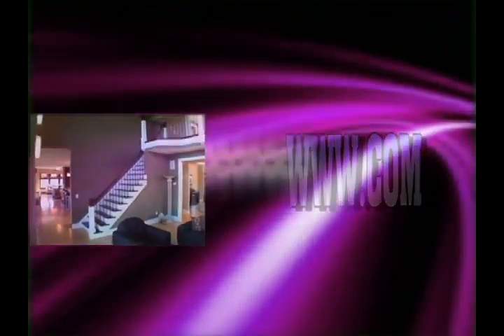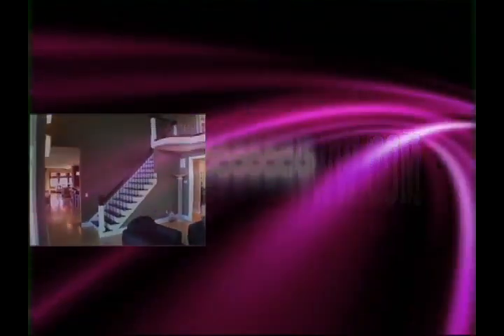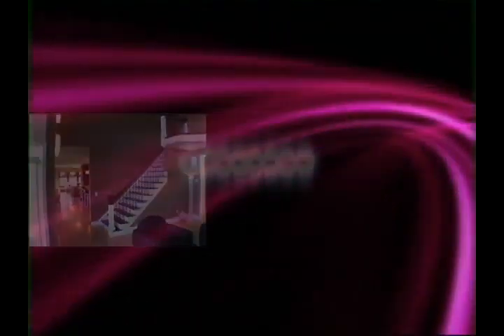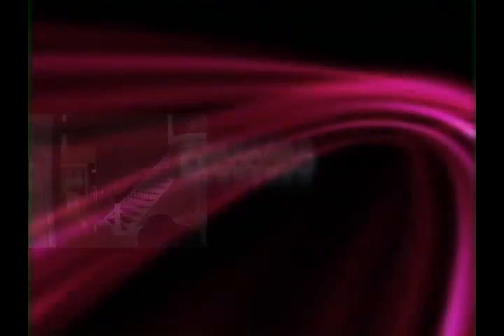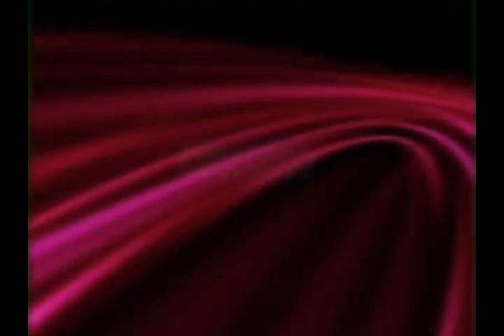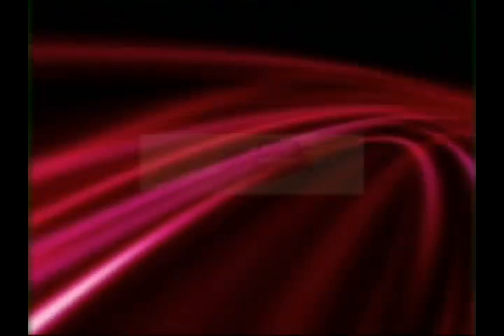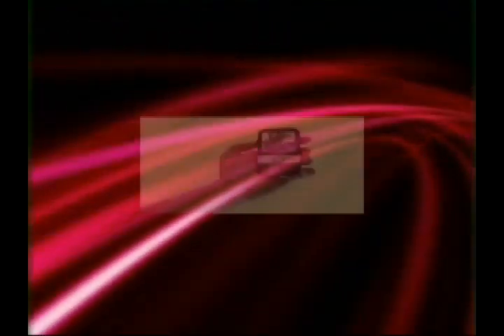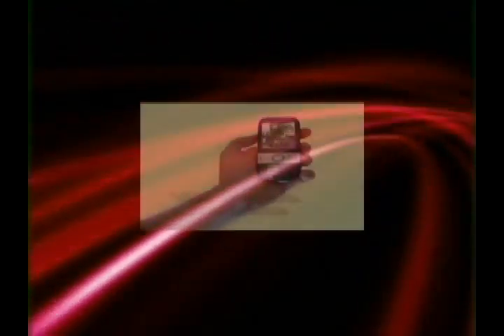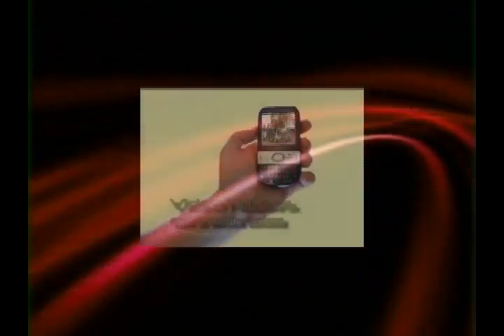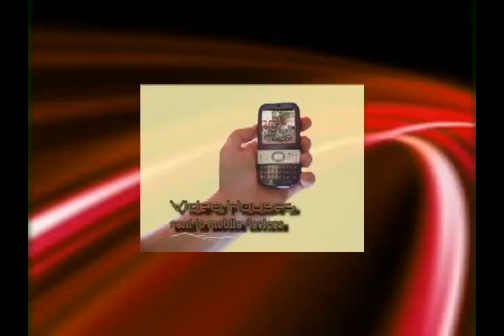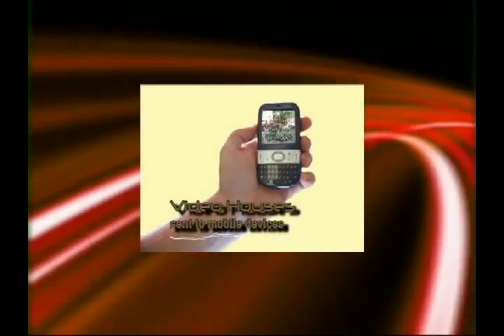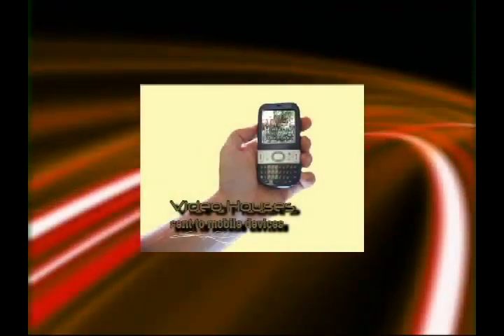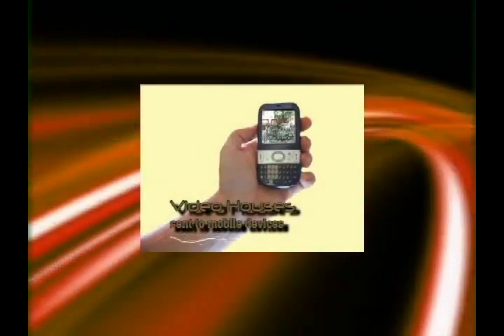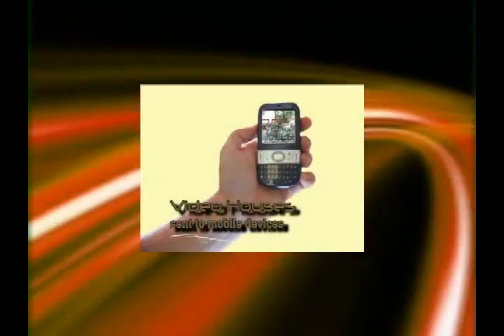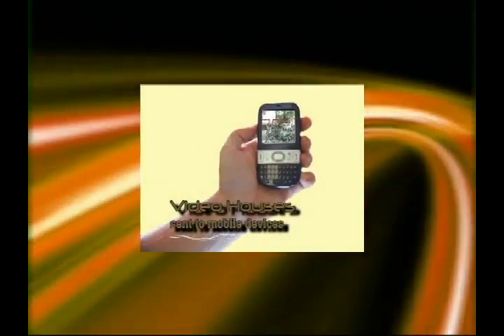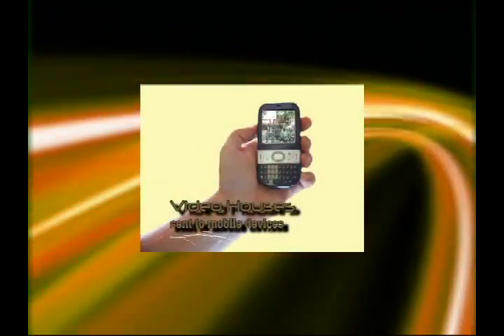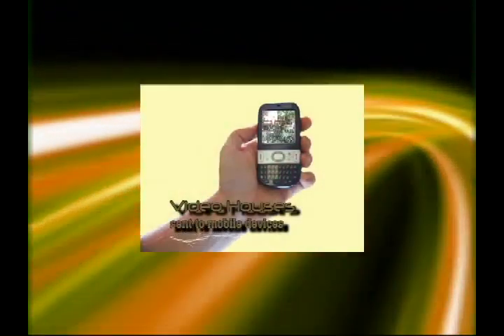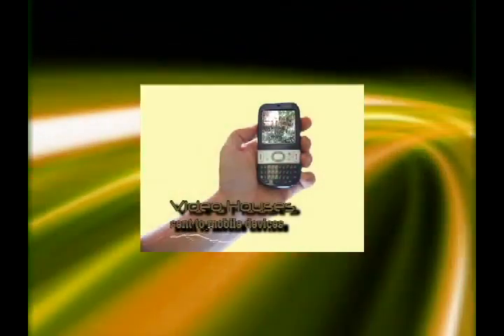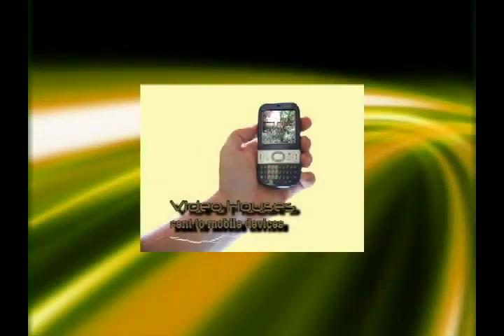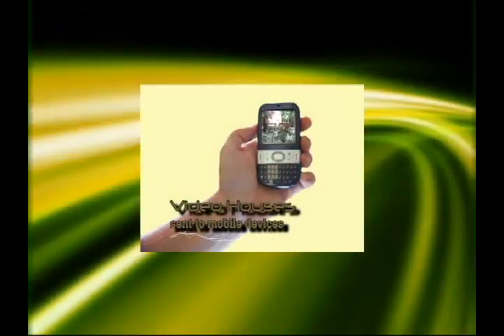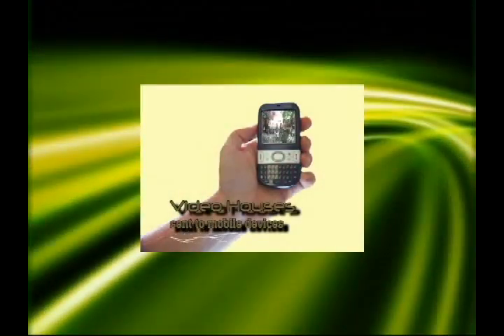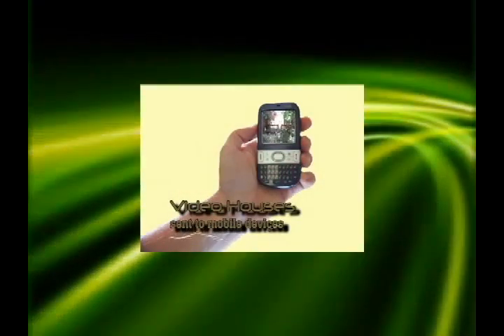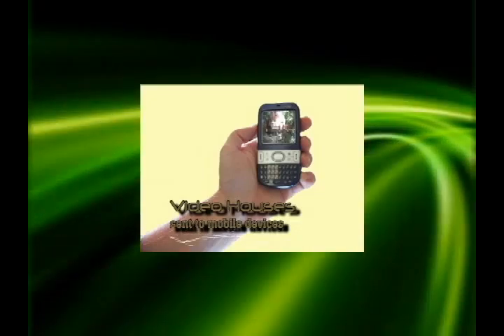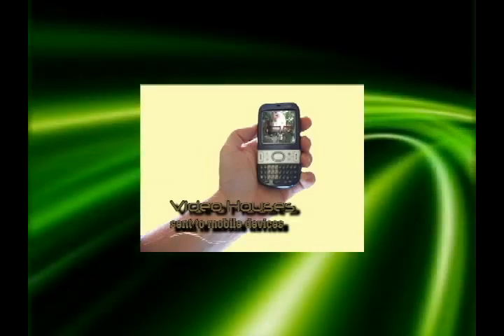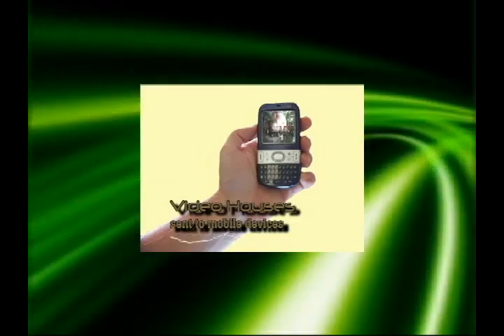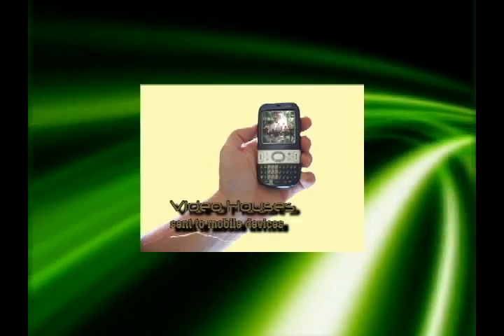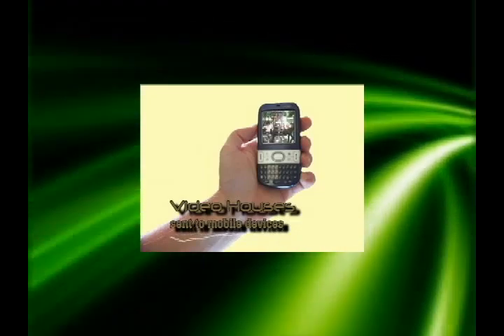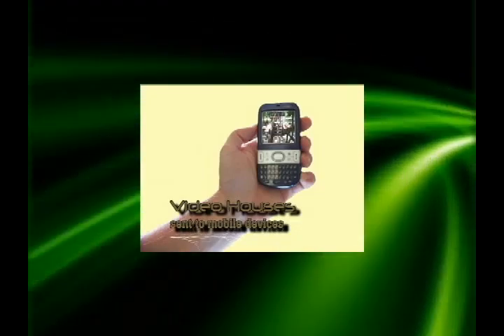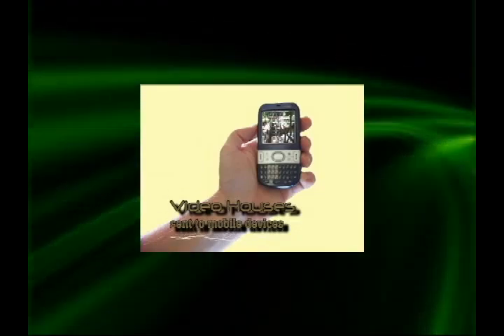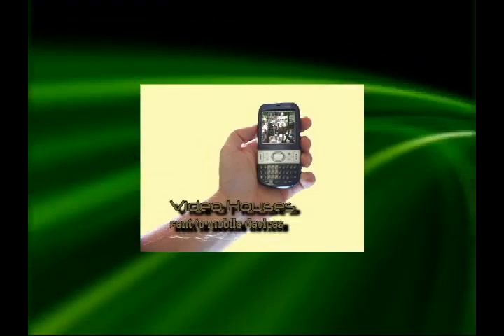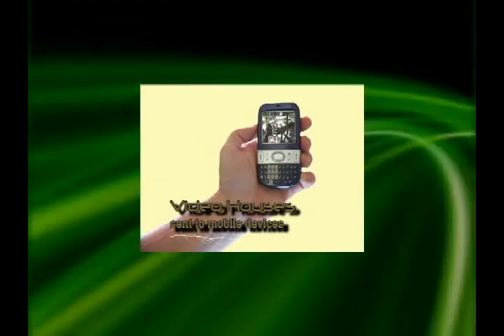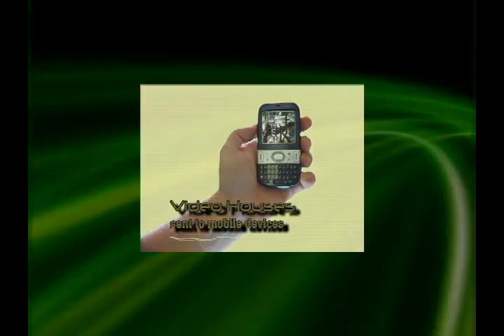The videos can also be customized for compression on mobile devices, including iPods, pocket PCs, and smartphones.